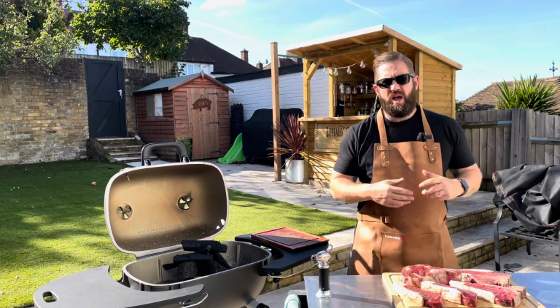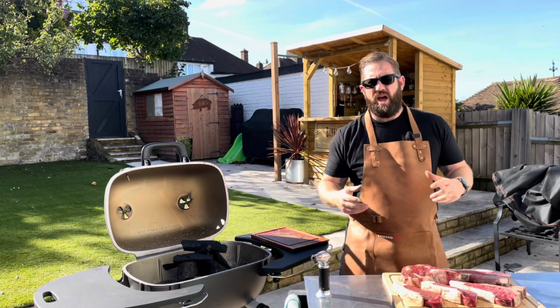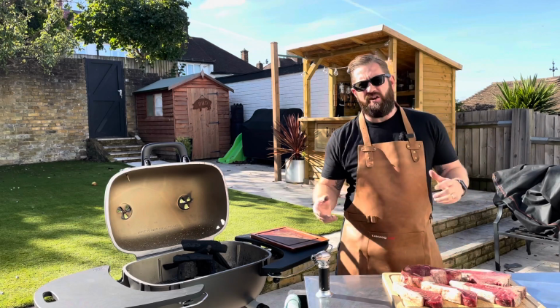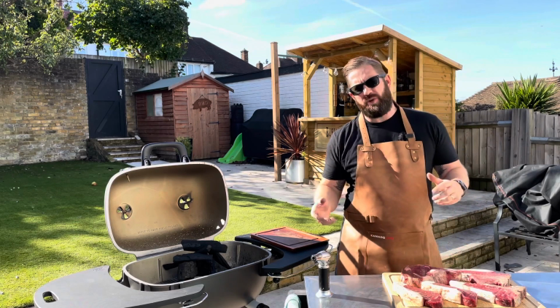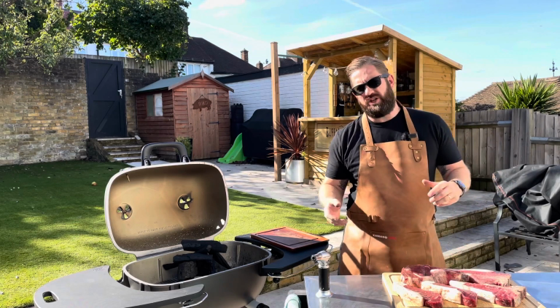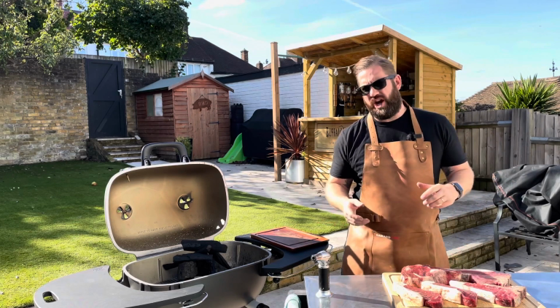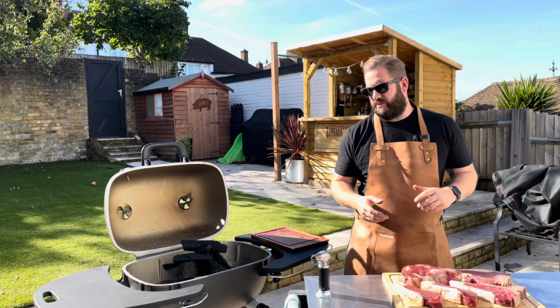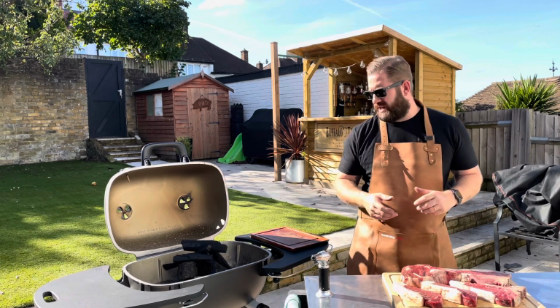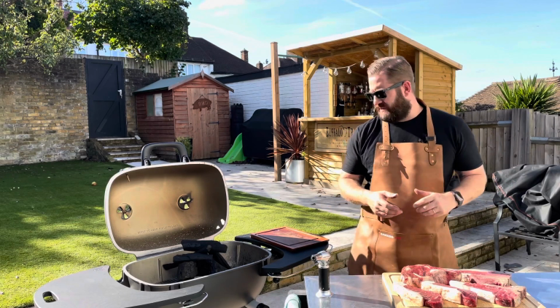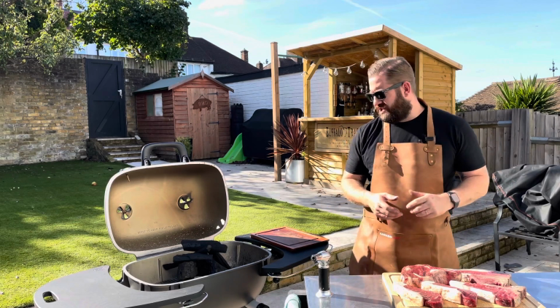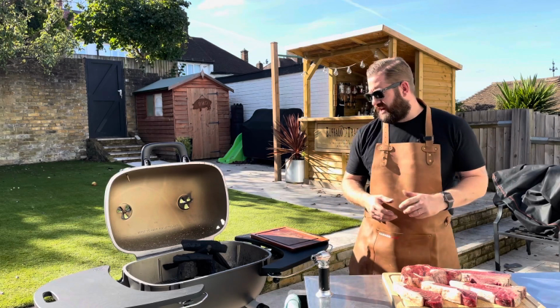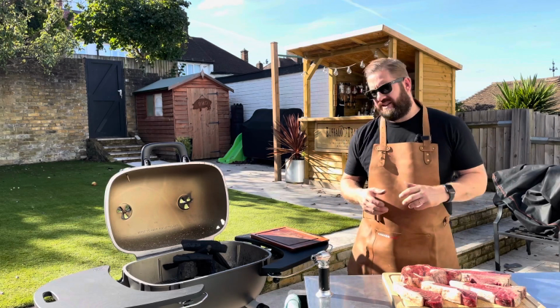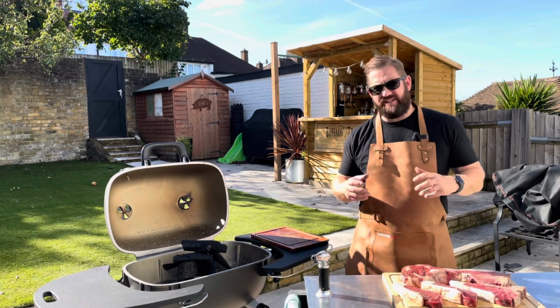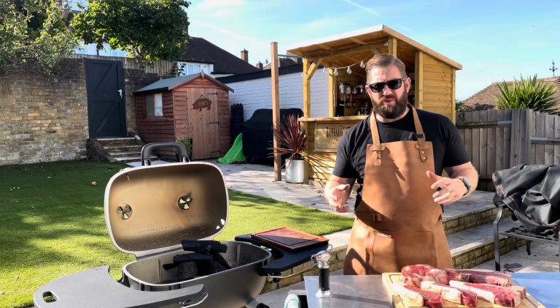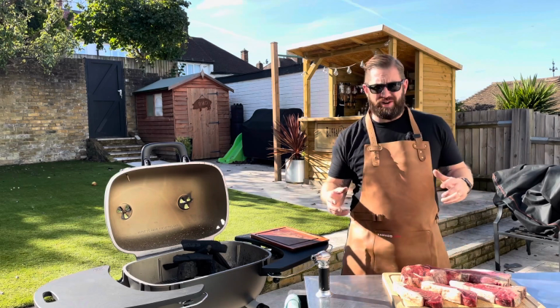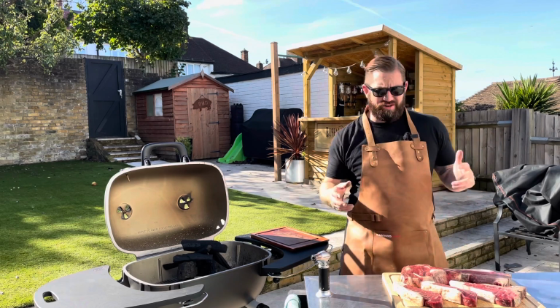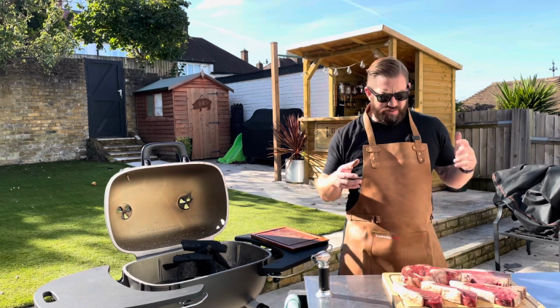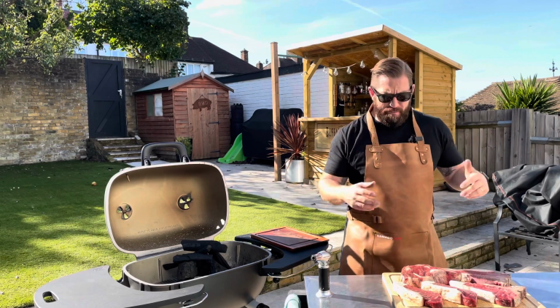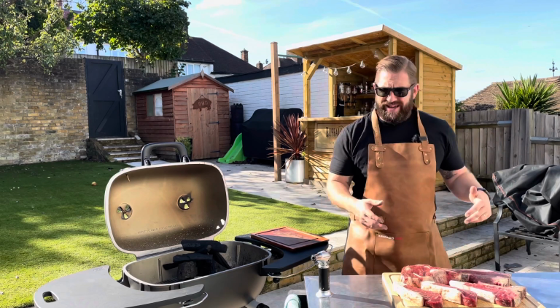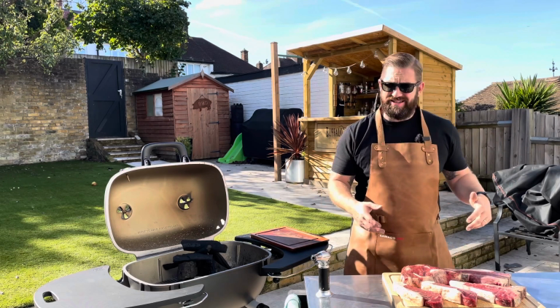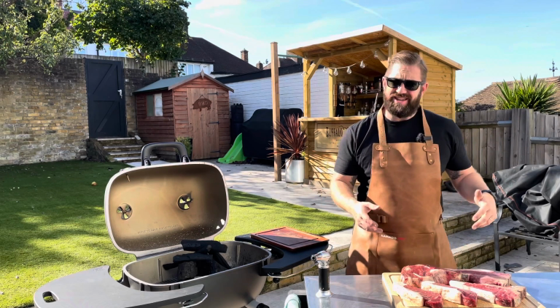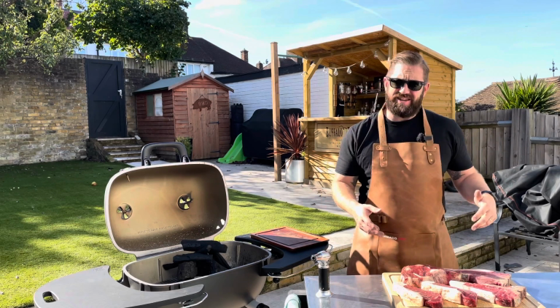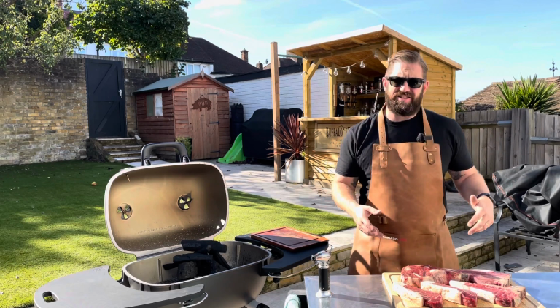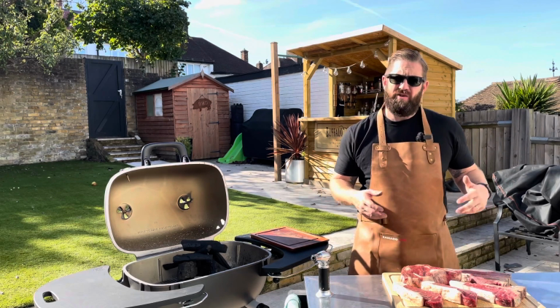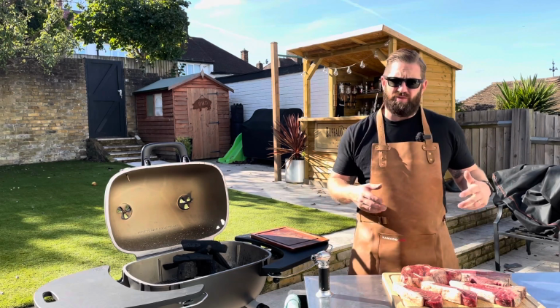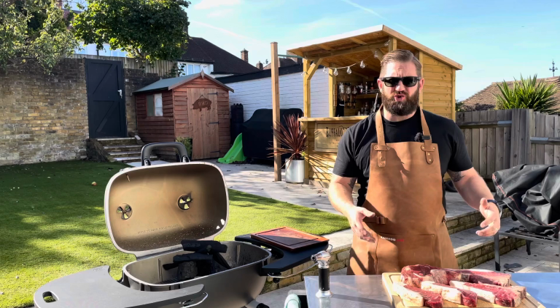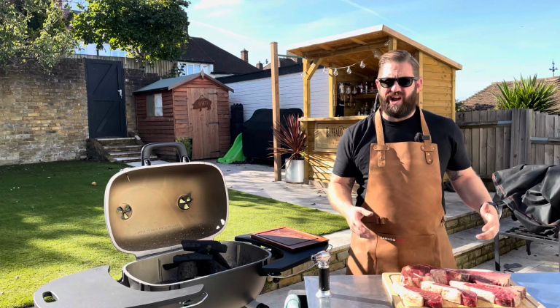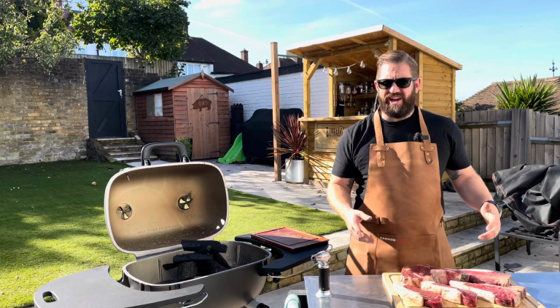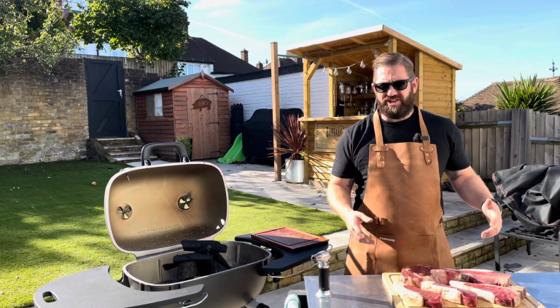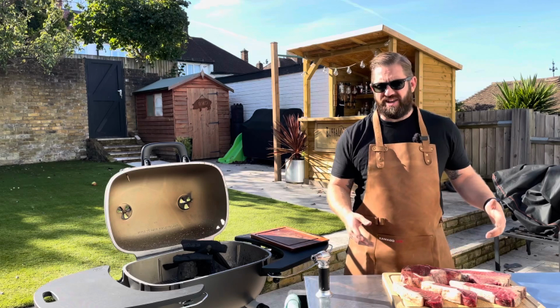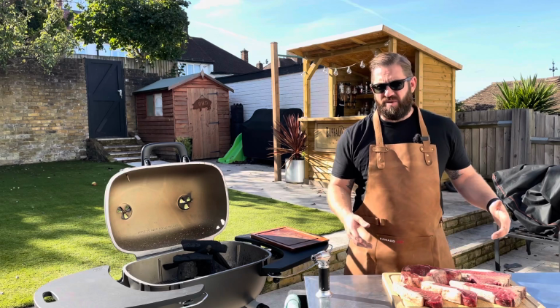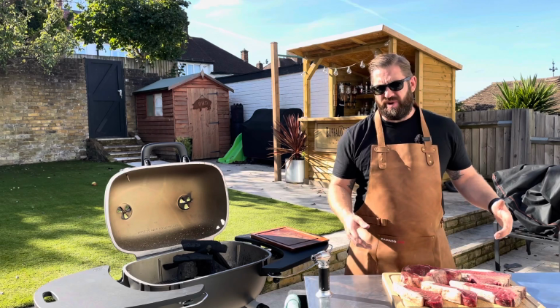Hey everybody, Jack from Jack's Meat Shack. Today we're going to cook some amazing steaks from the Dry Aged Steak Company.